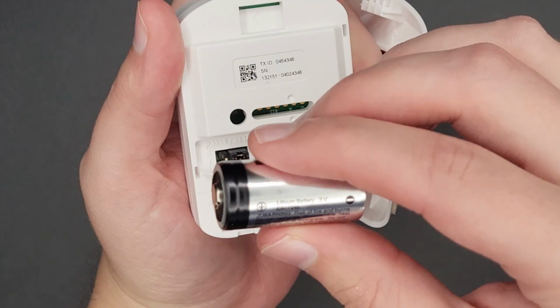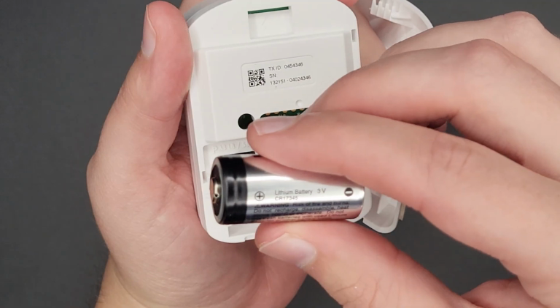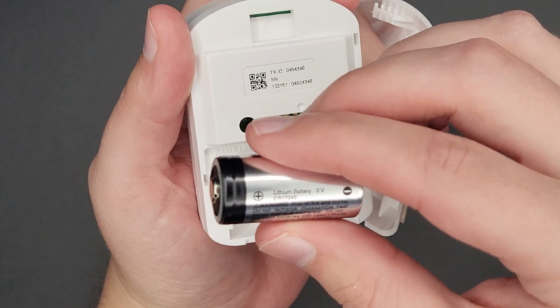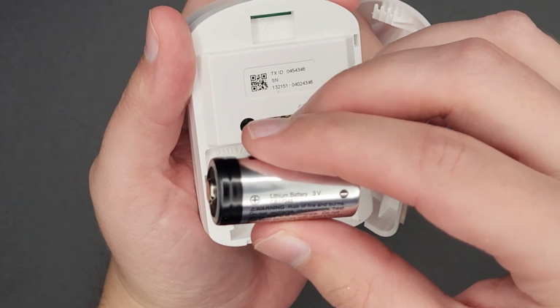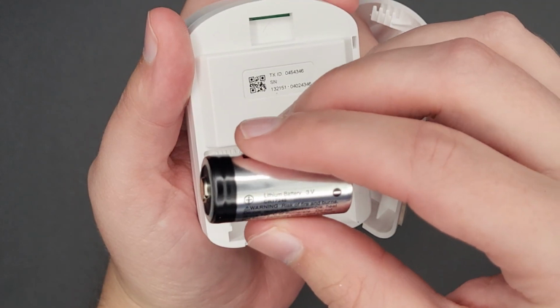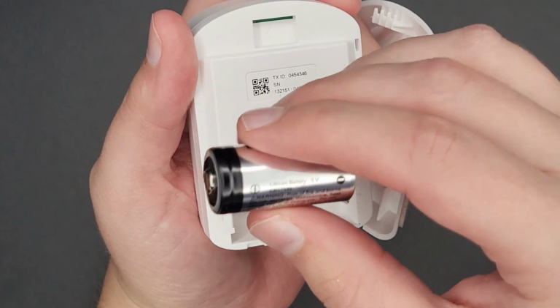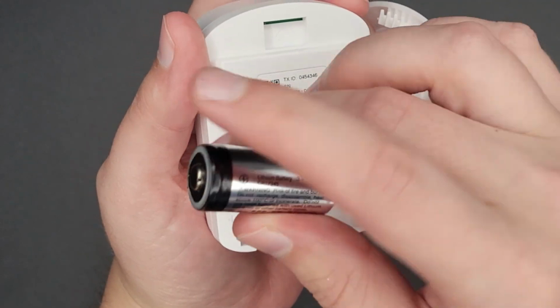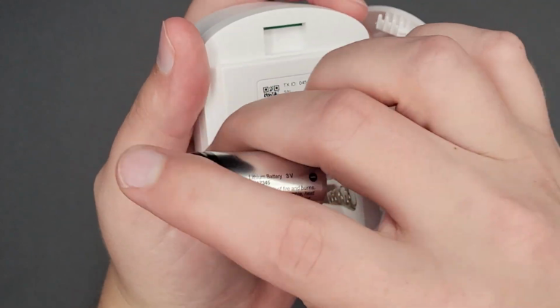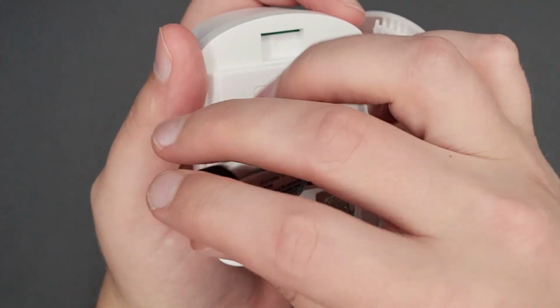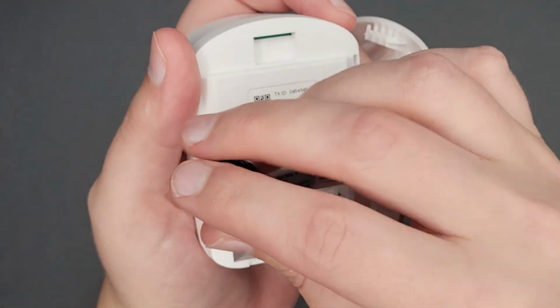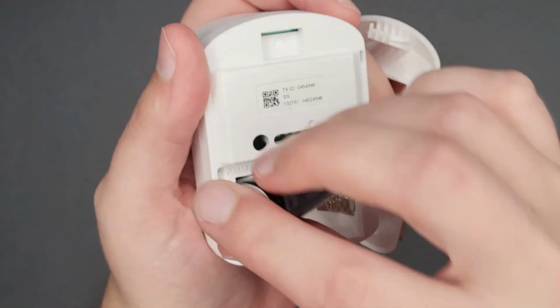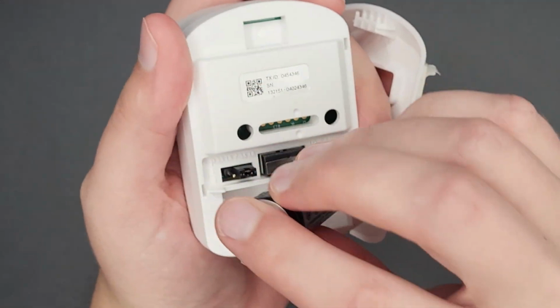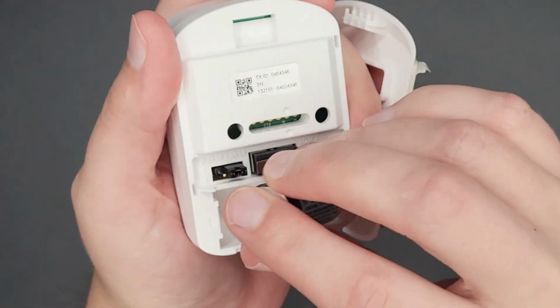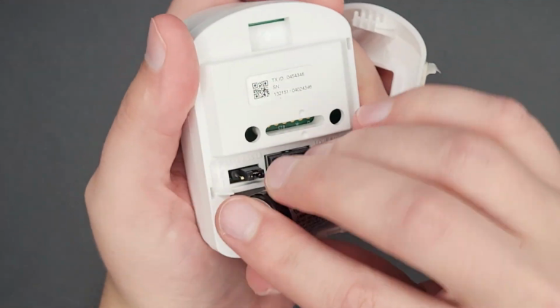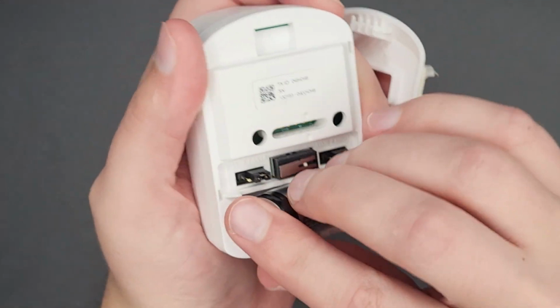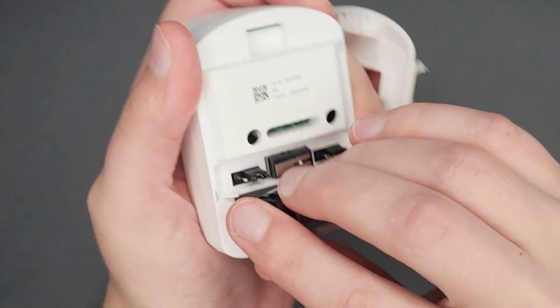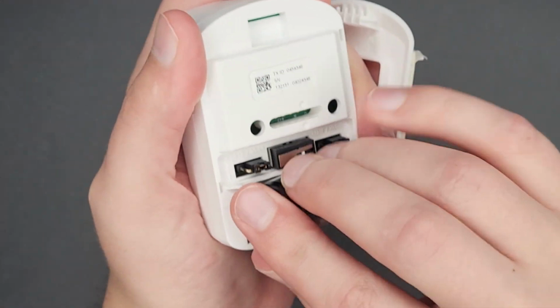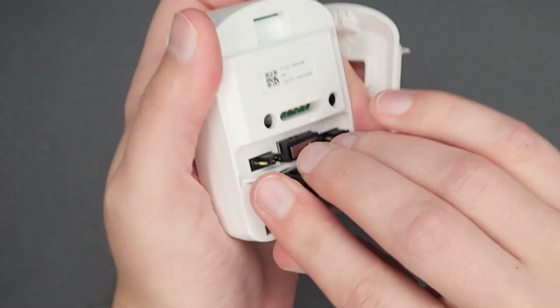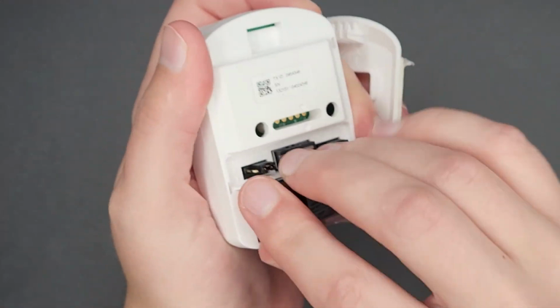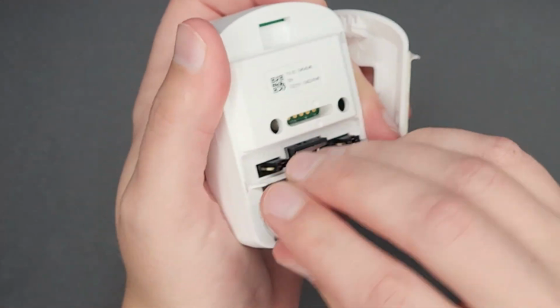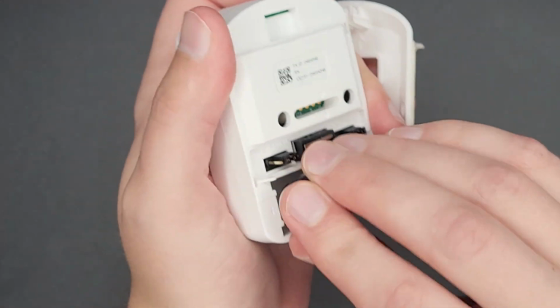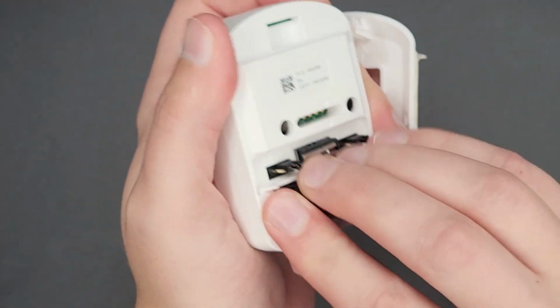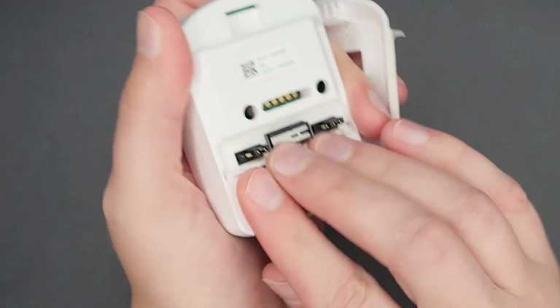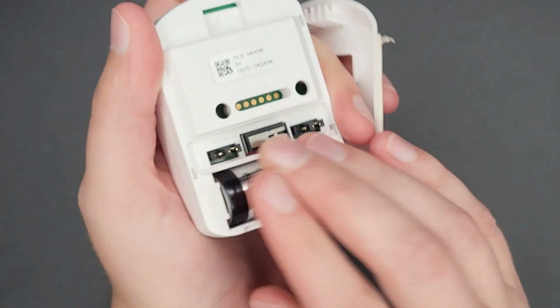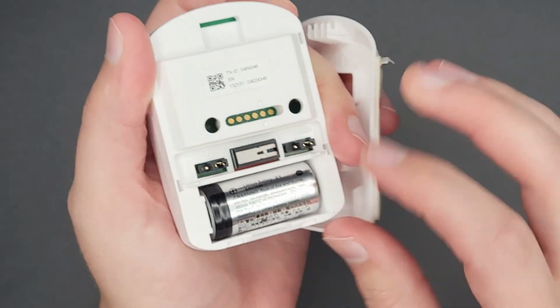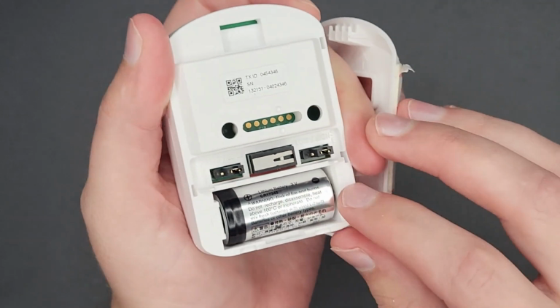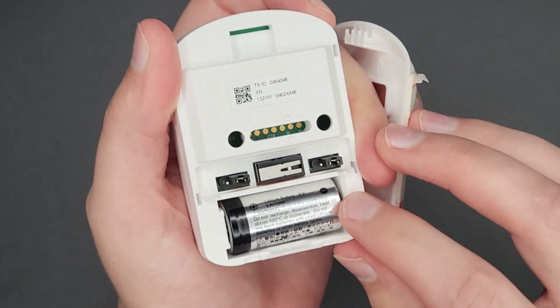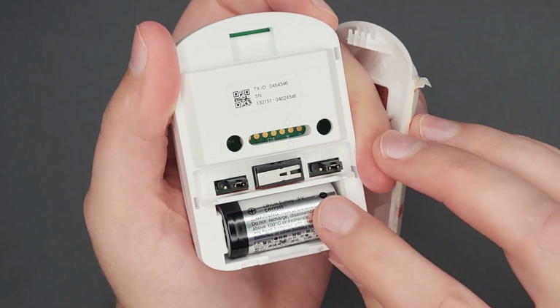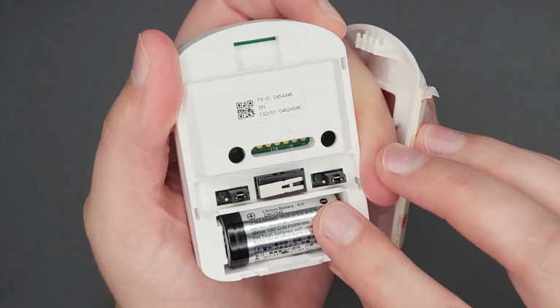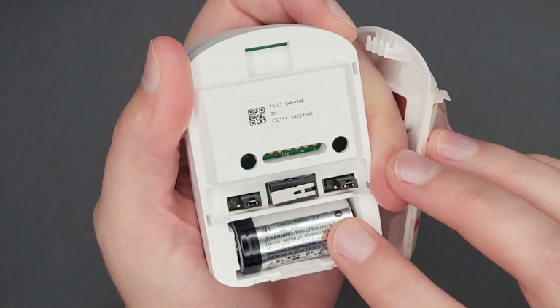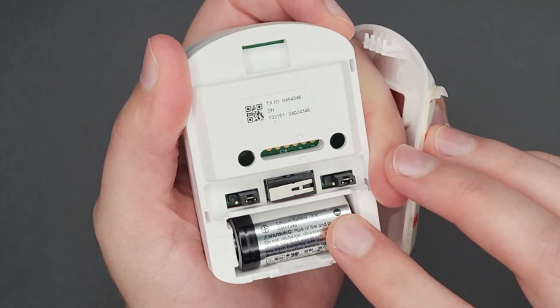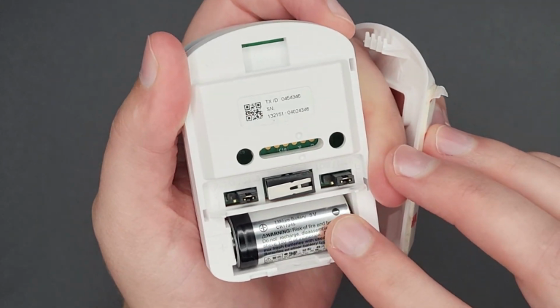Lastly, if the above doesn't resolve the issue, you can try replacing the battery and attempting to tamper the sensor.